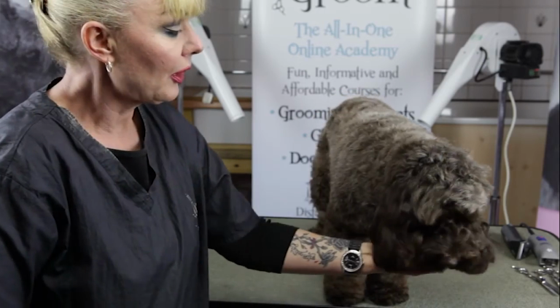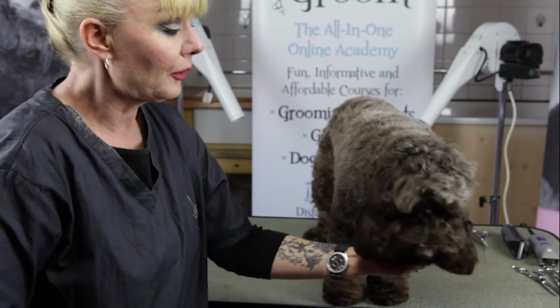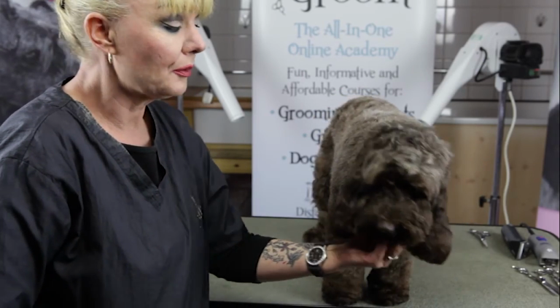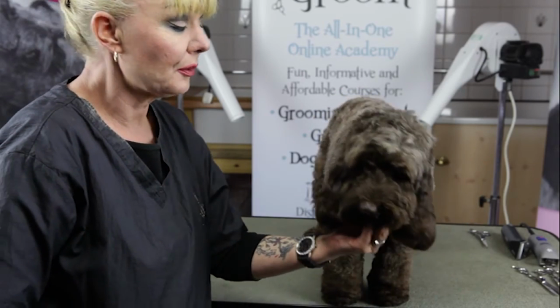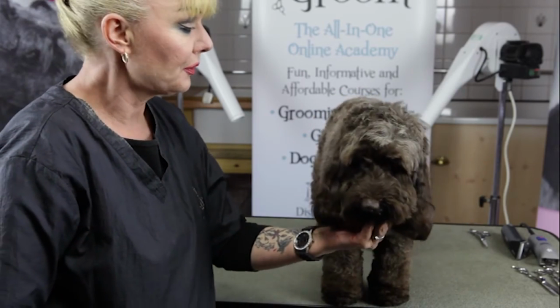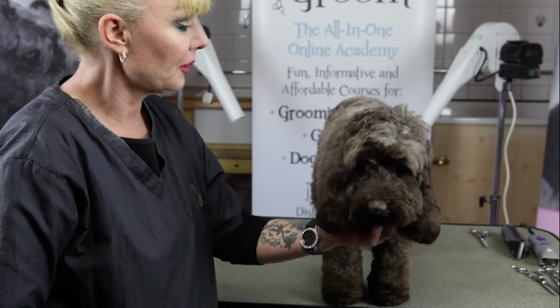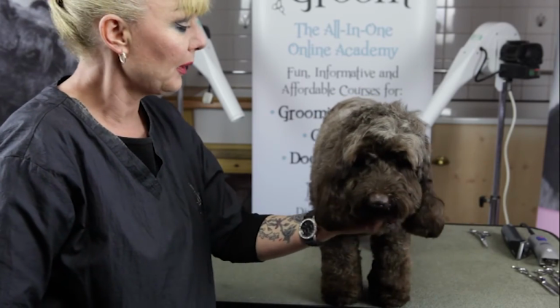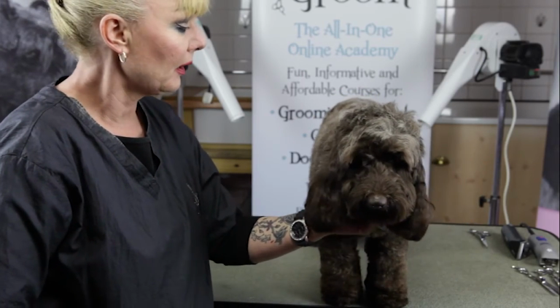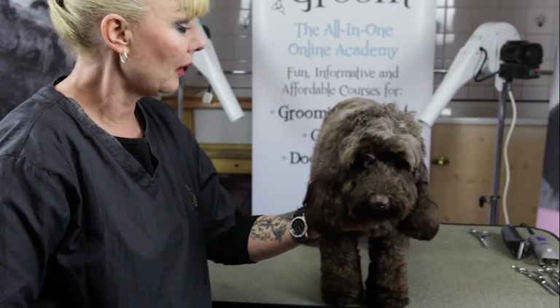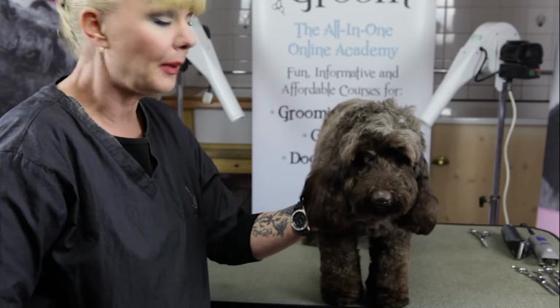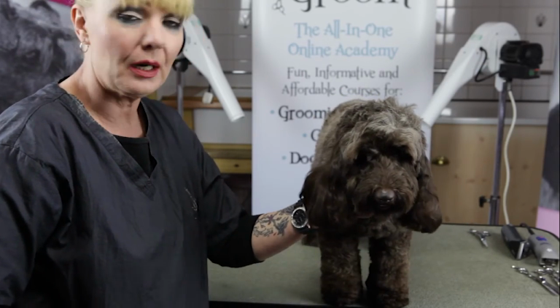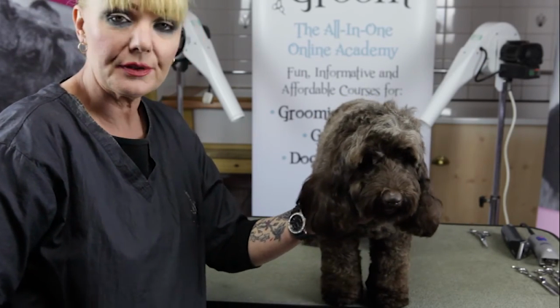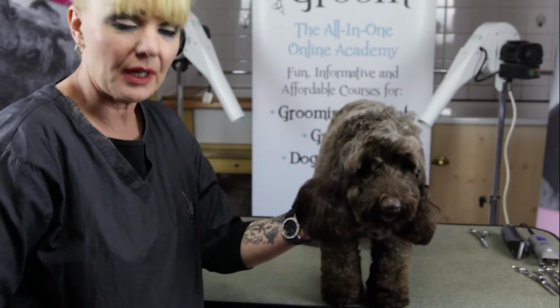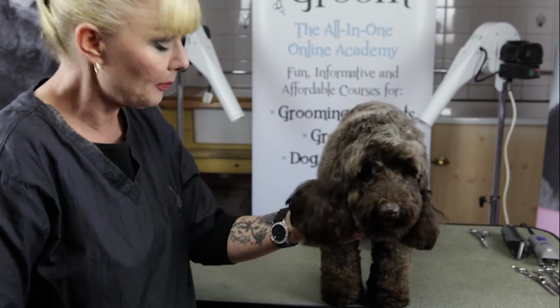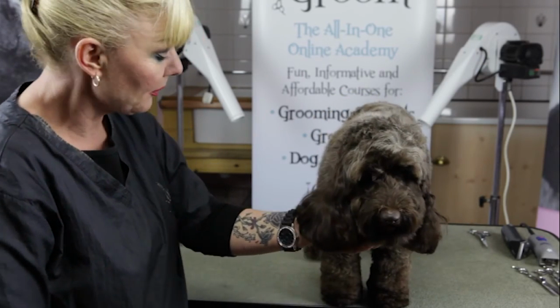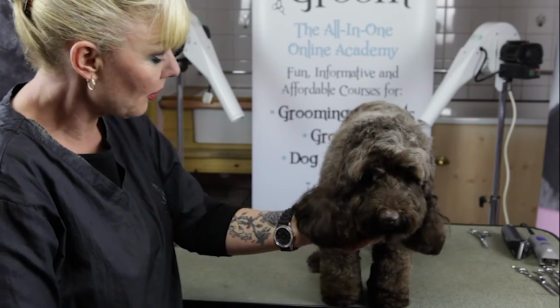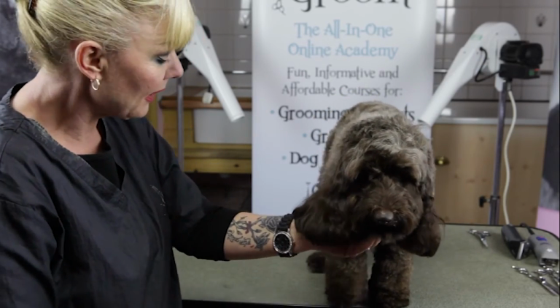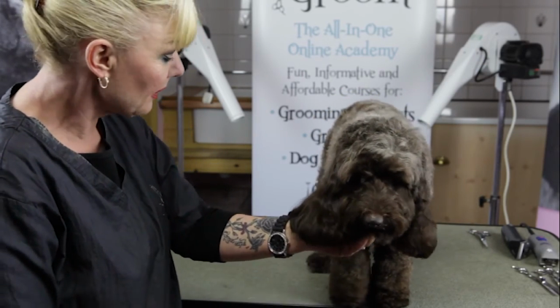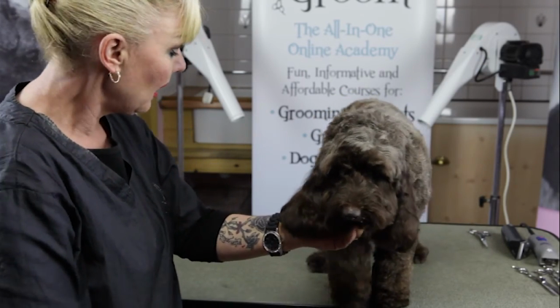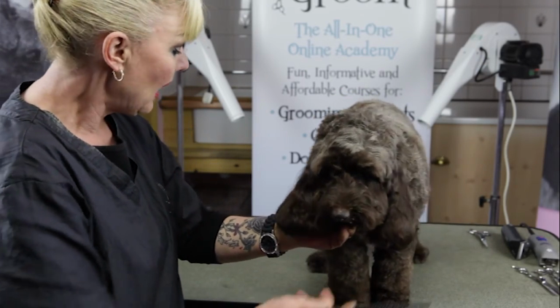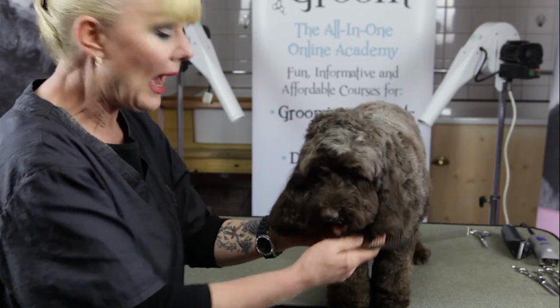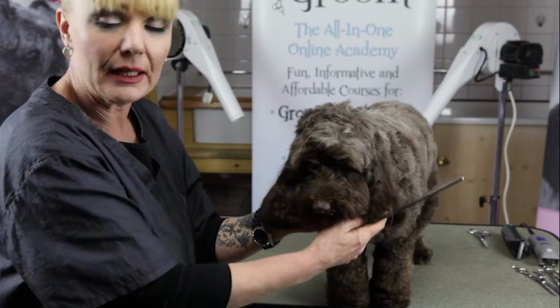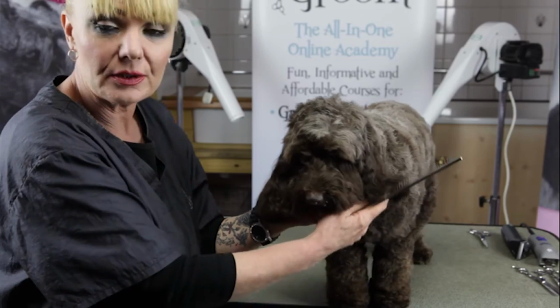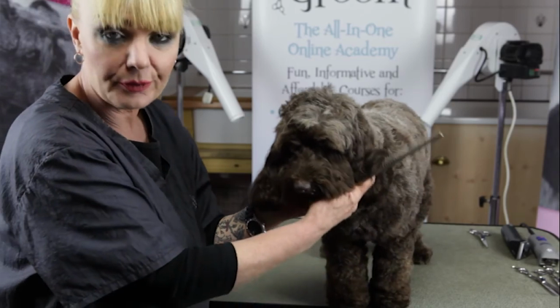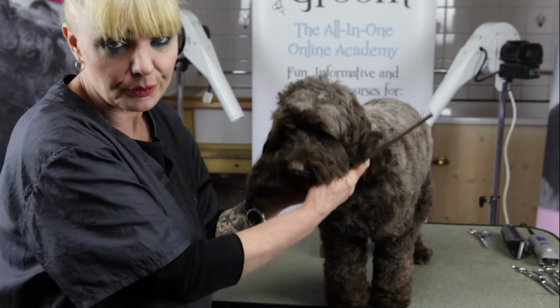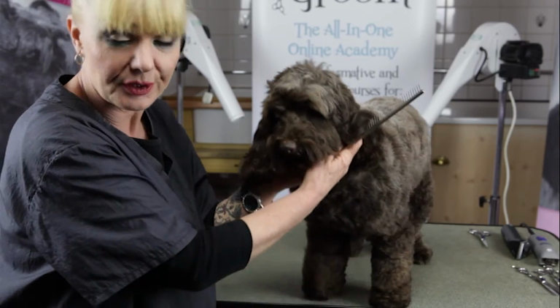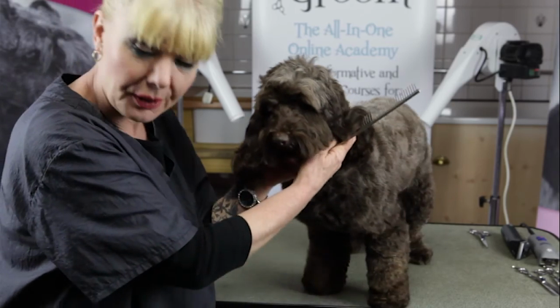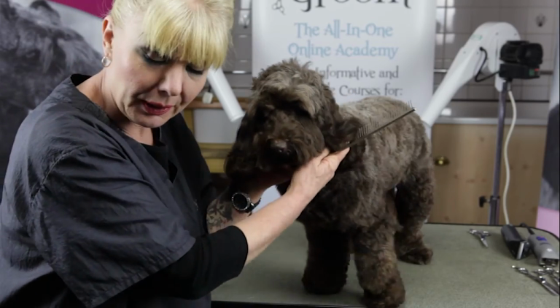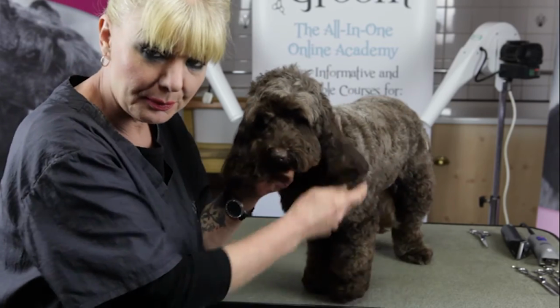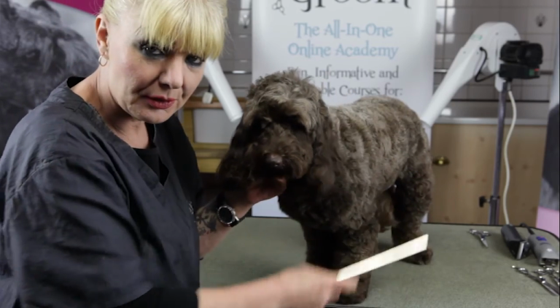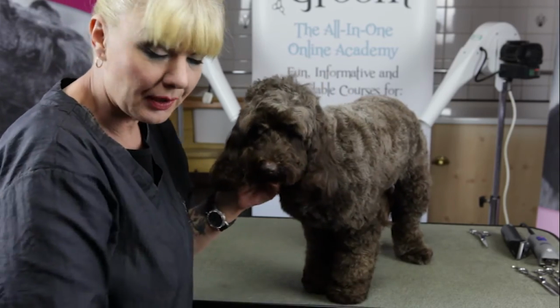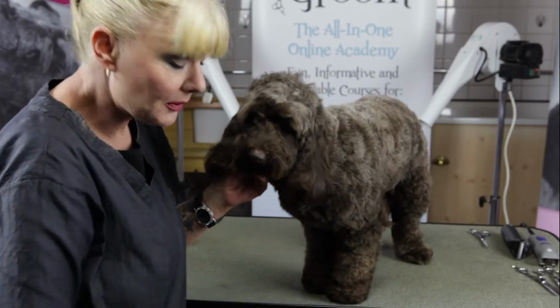Coco's also been bathed and blow dried and of course her toenails have been trimmed.